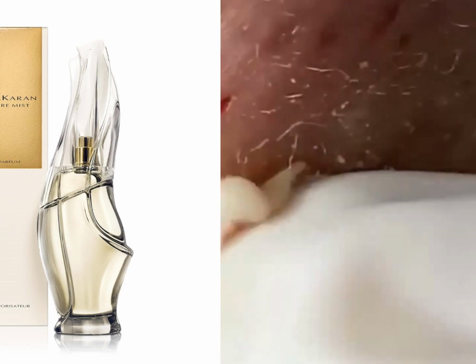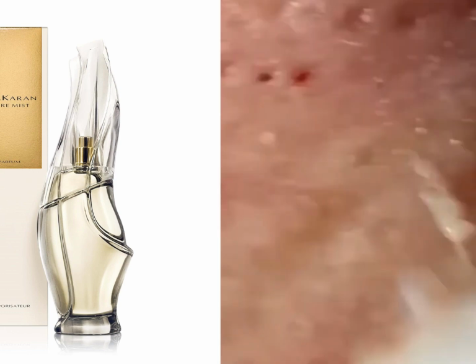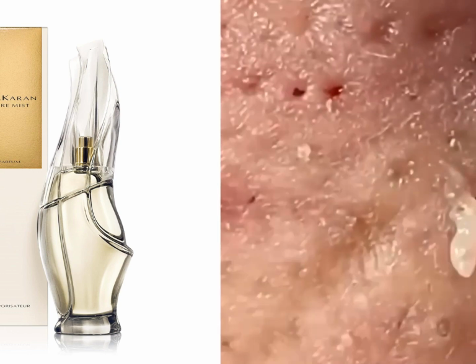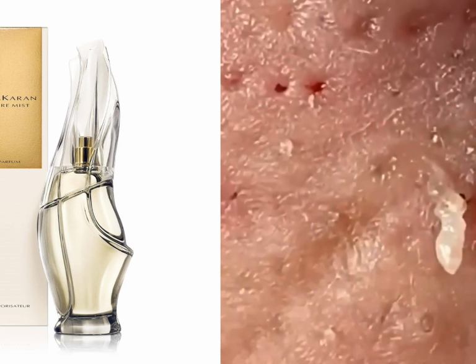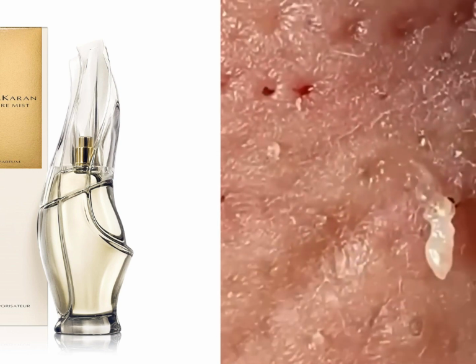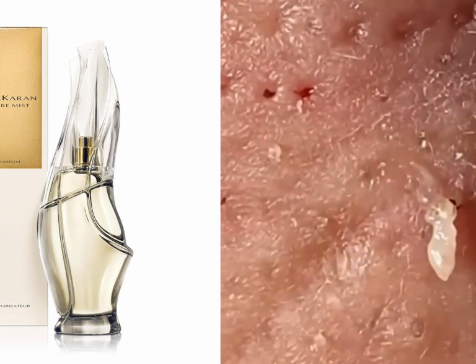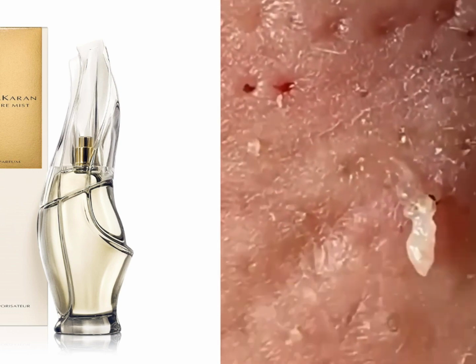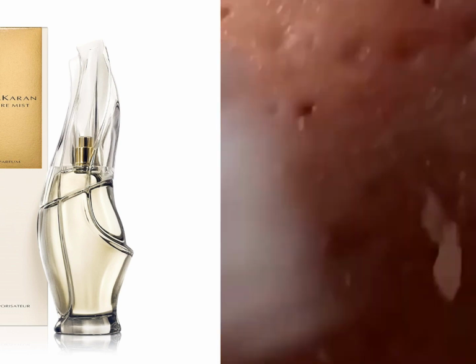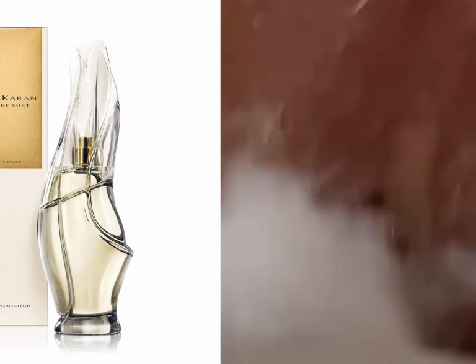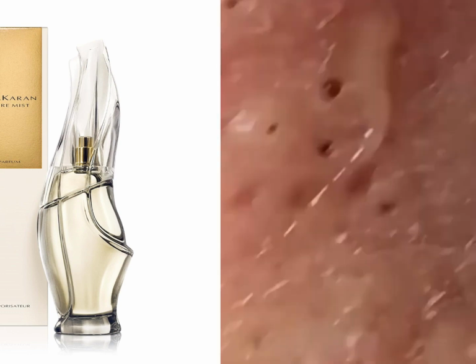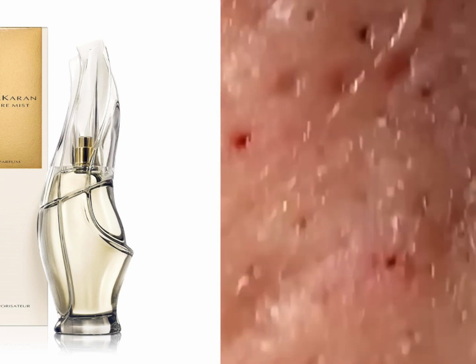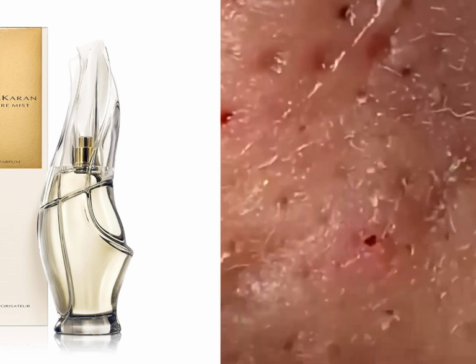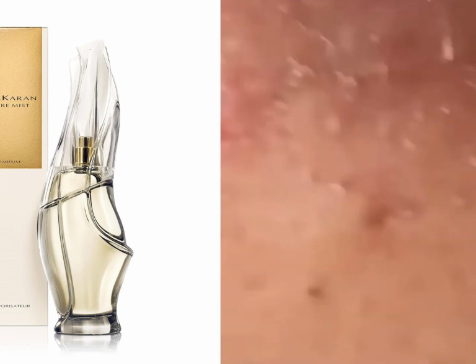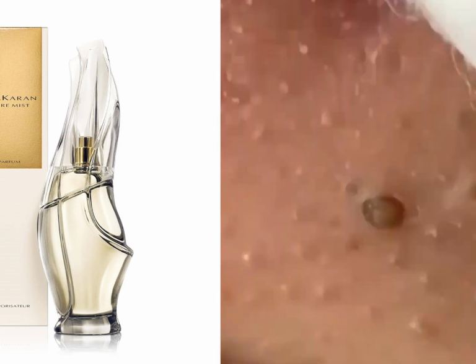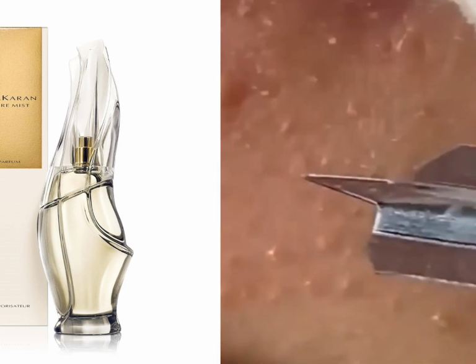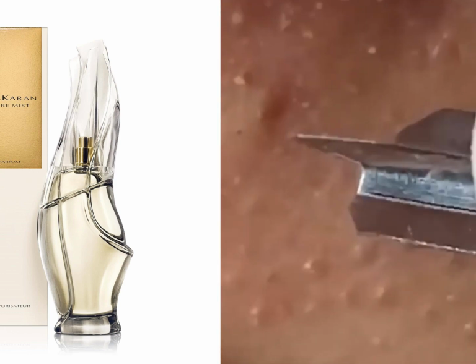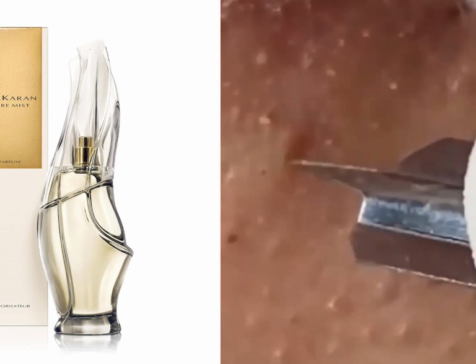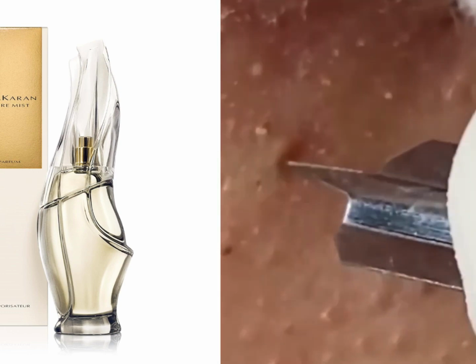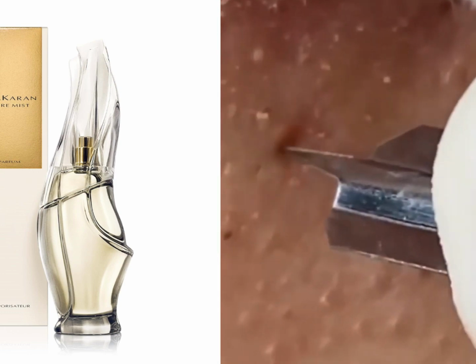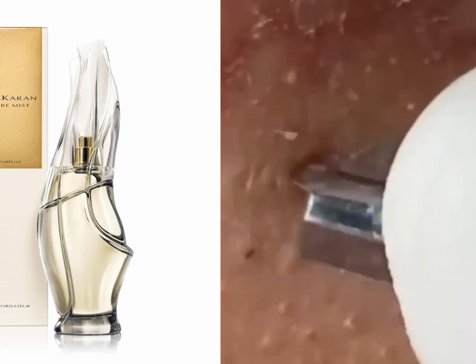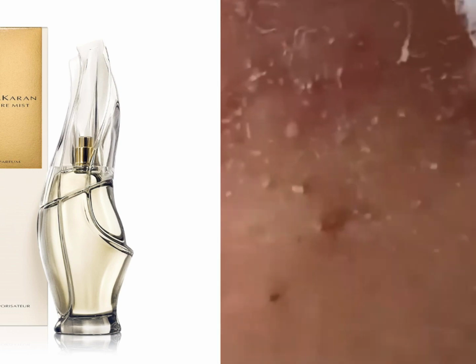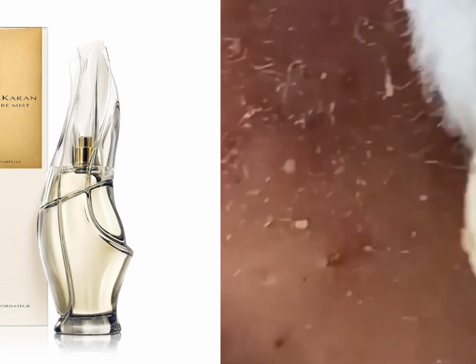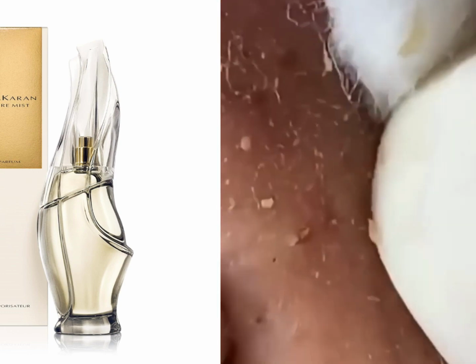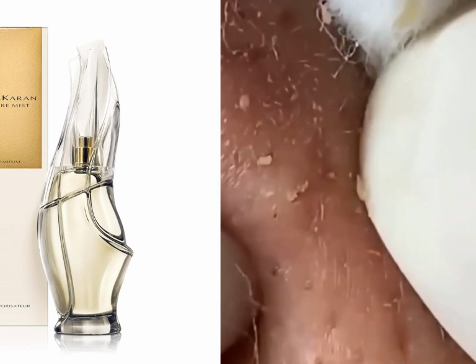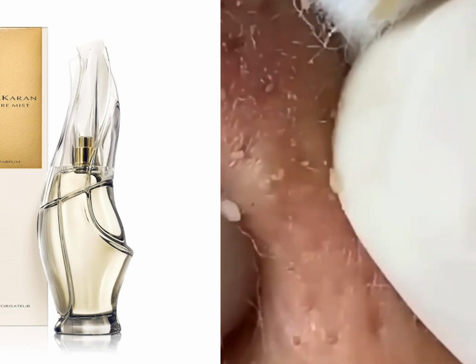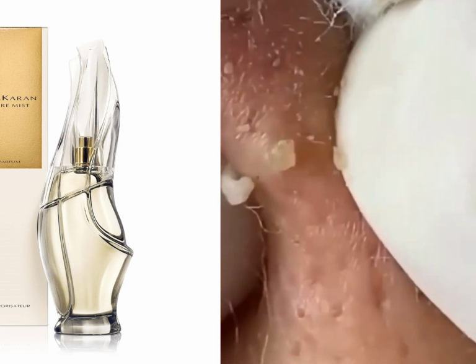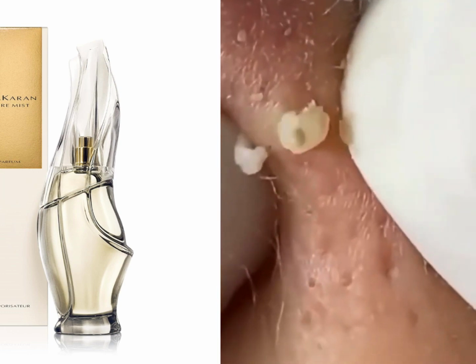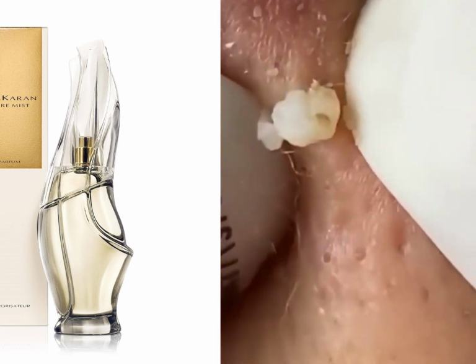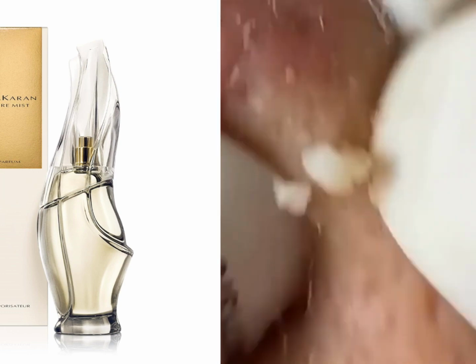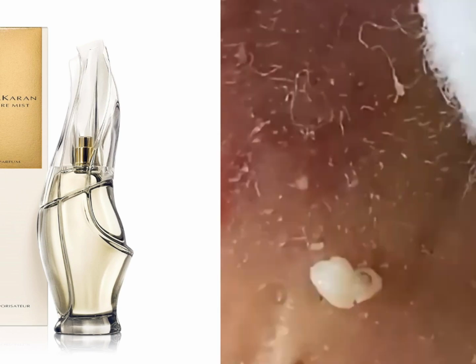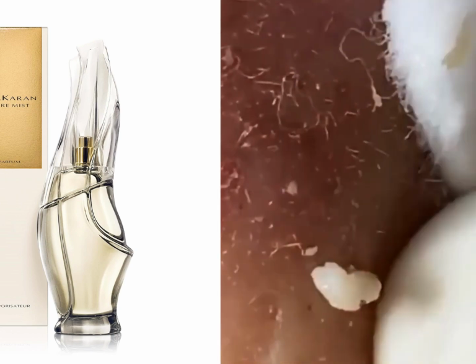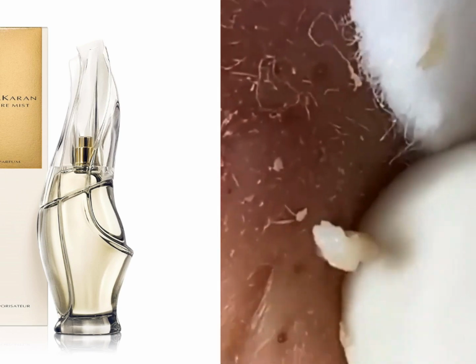Also, it's best to apply perfume to clean, moisturized skin, to help the scent last longer.